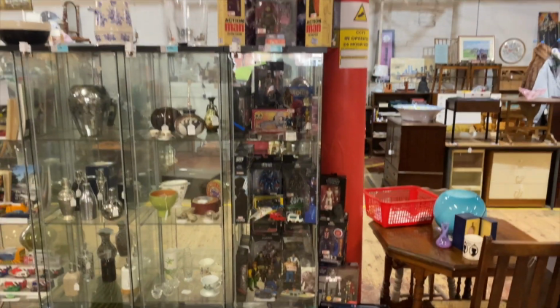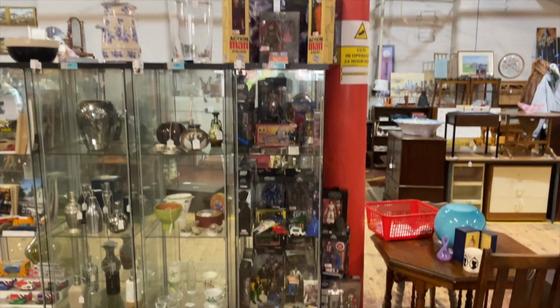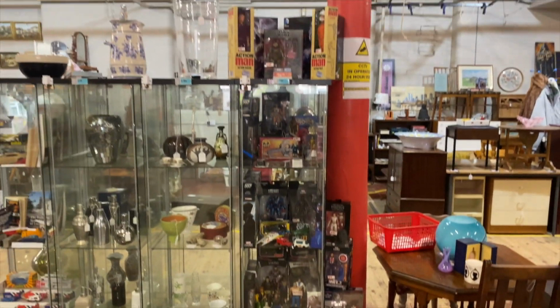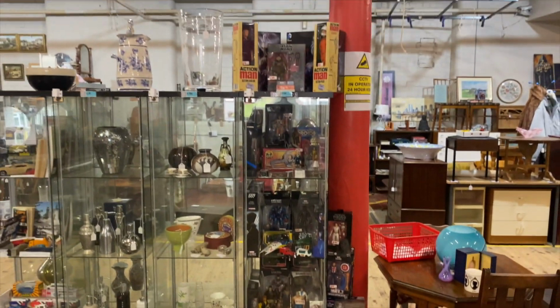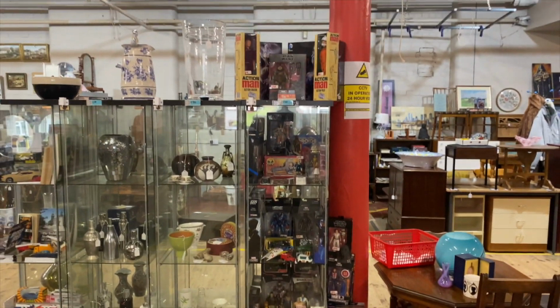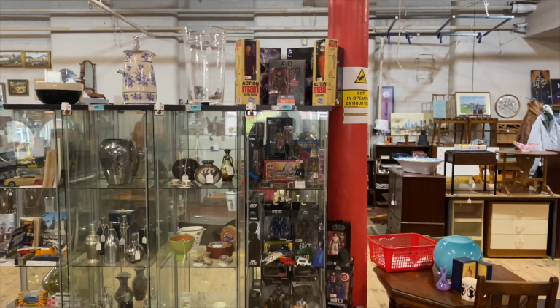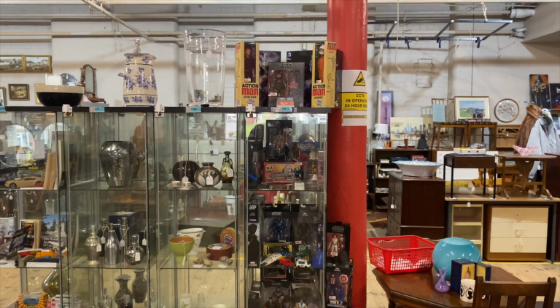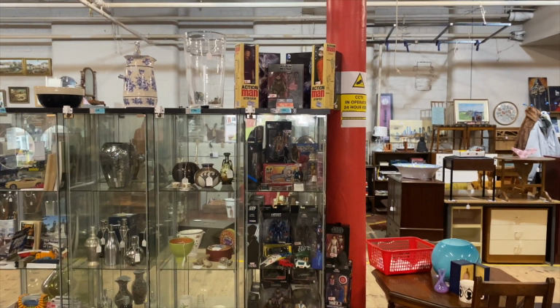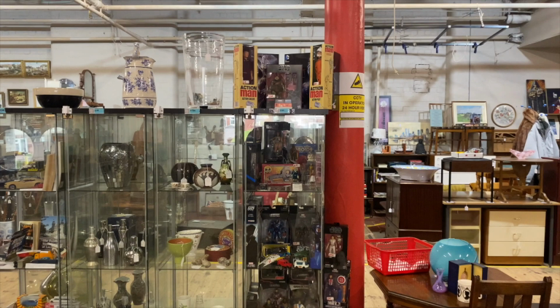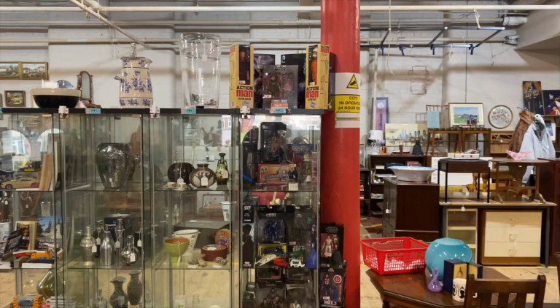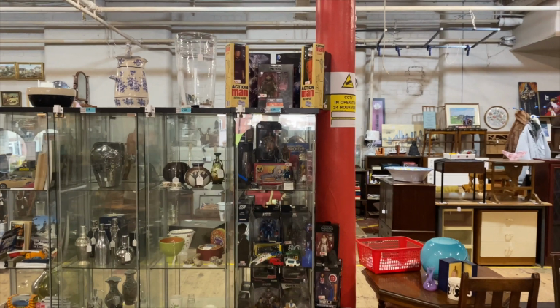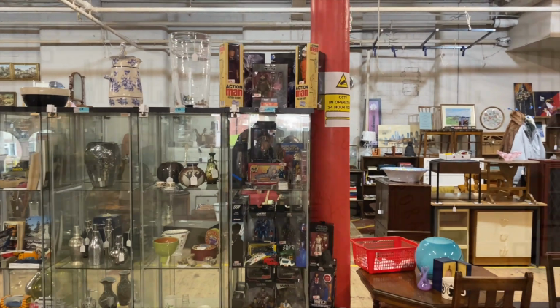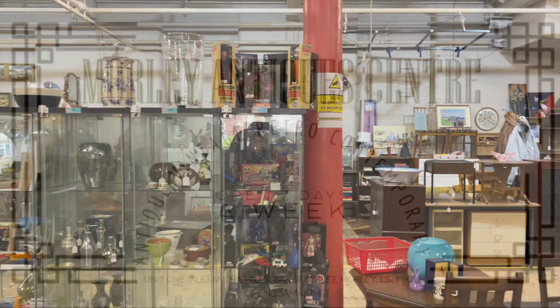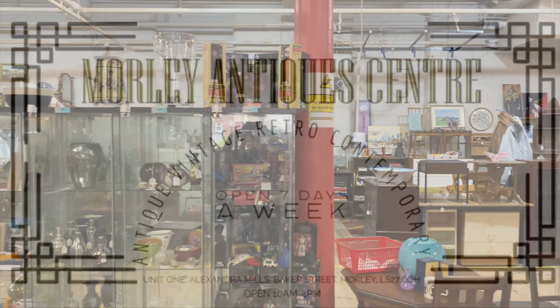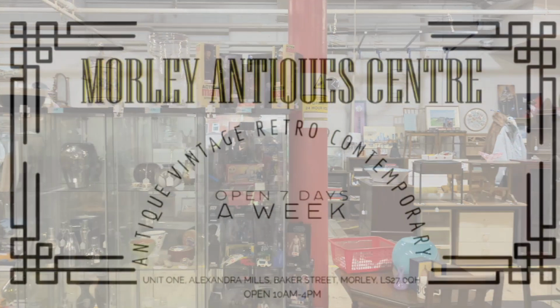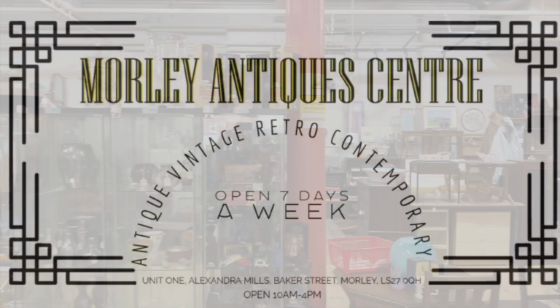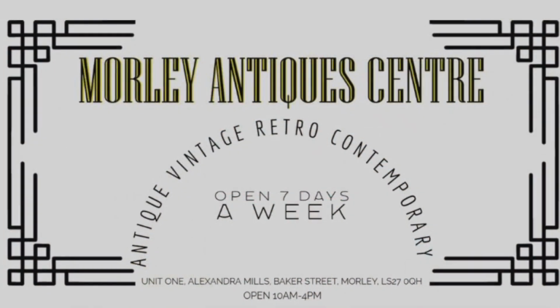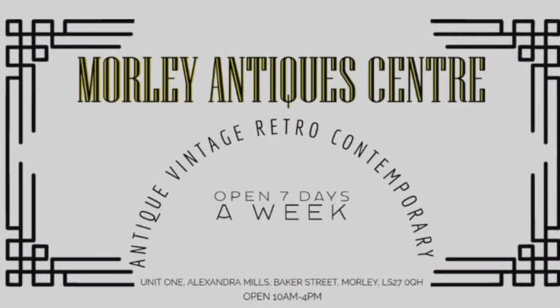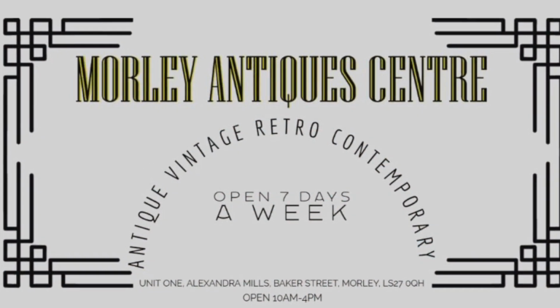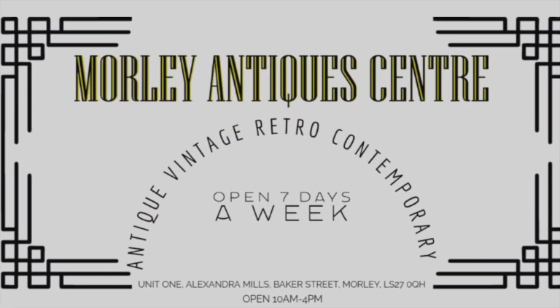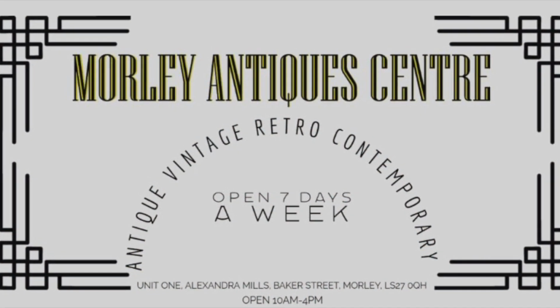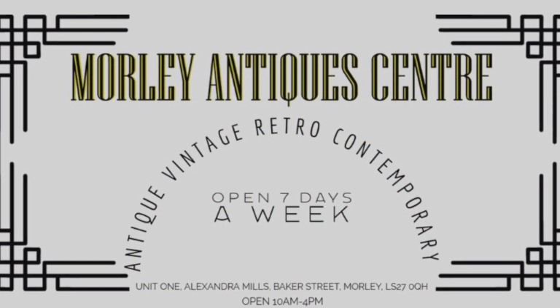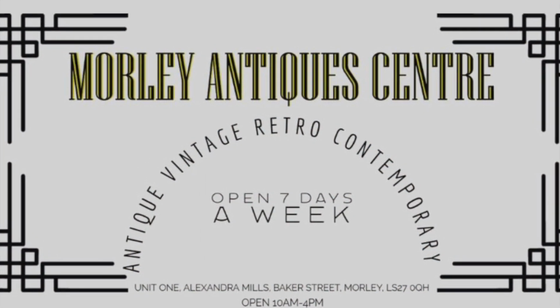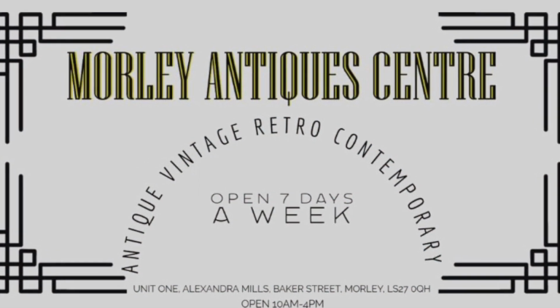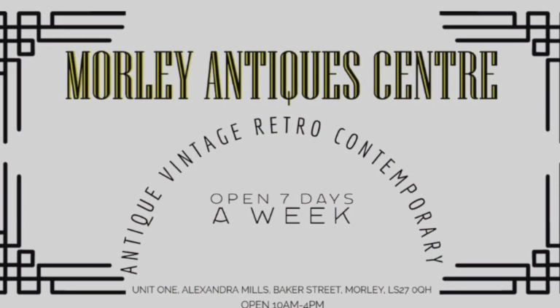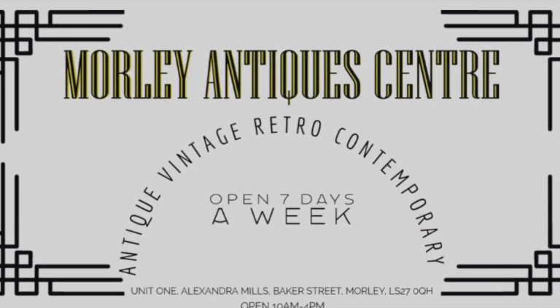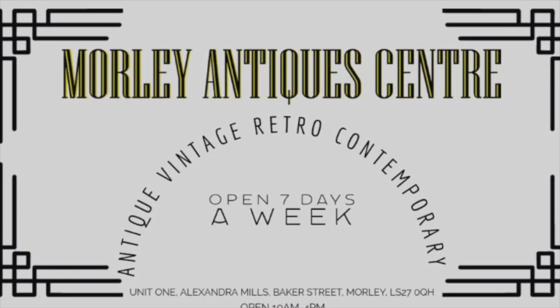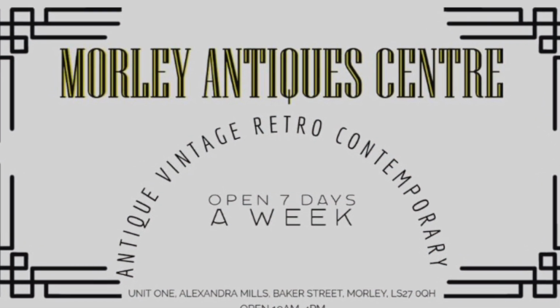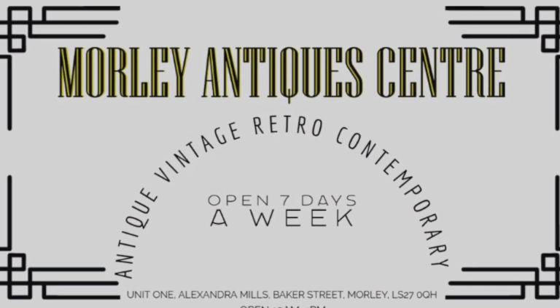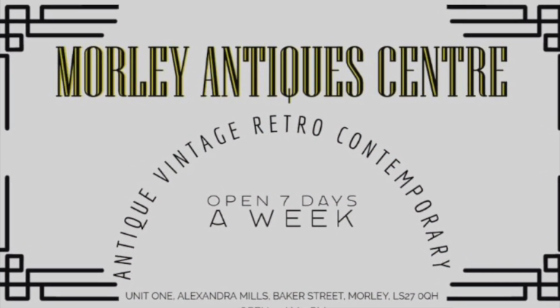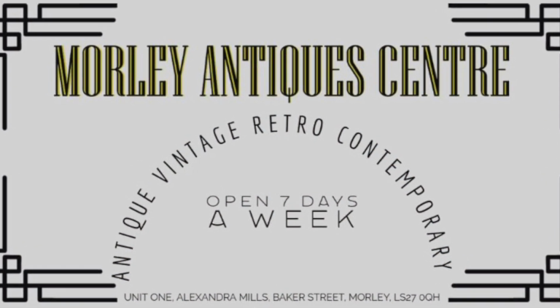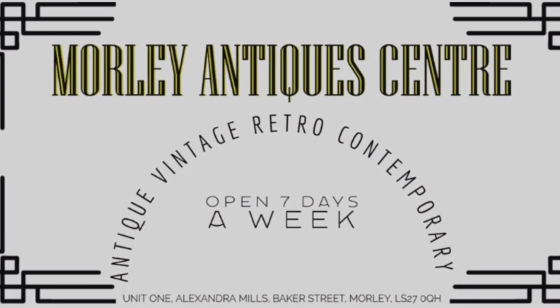So please visit - if you're in the area - Morley Antique Centre. It's a very nice place with very nice people.